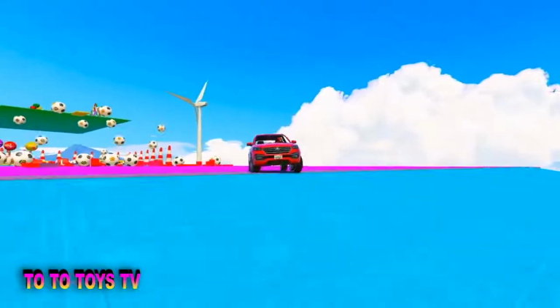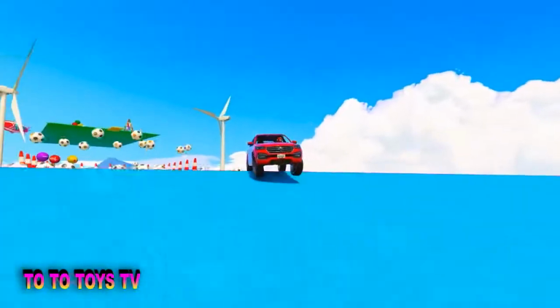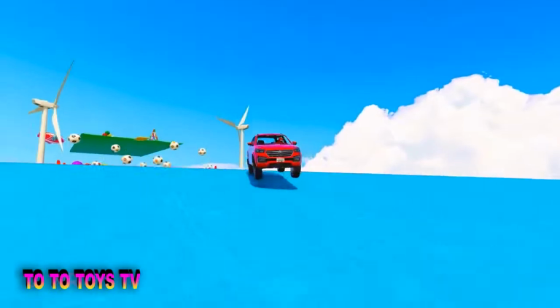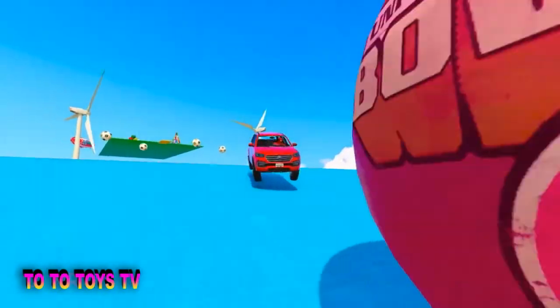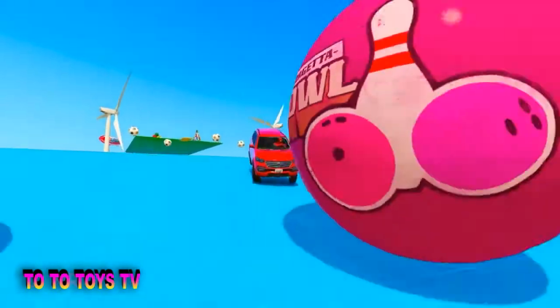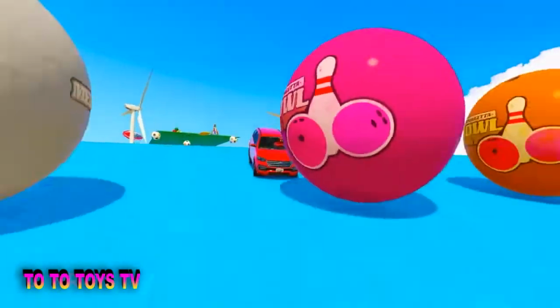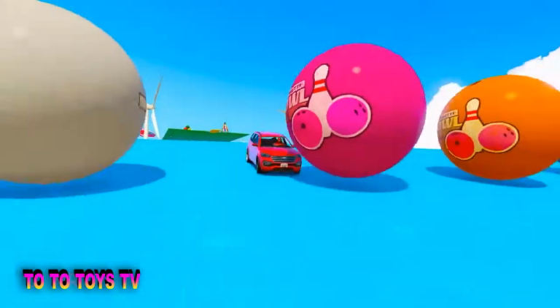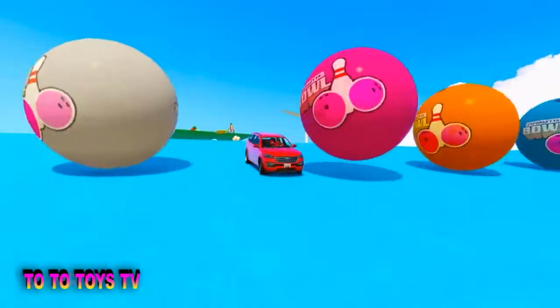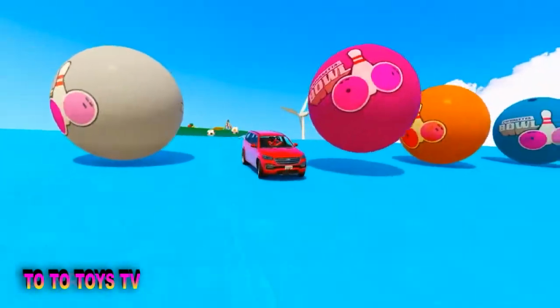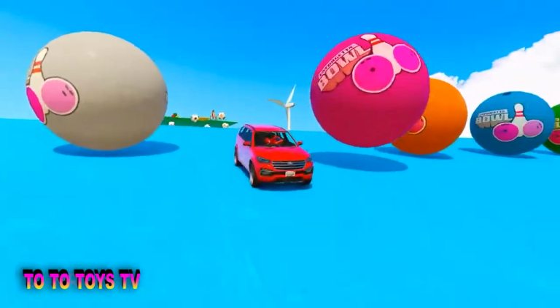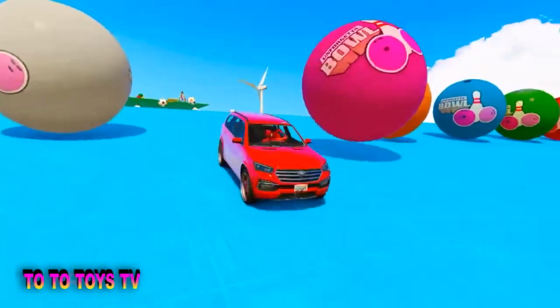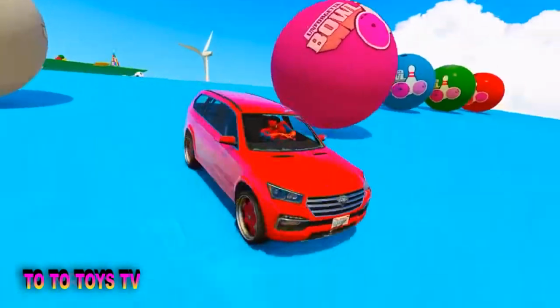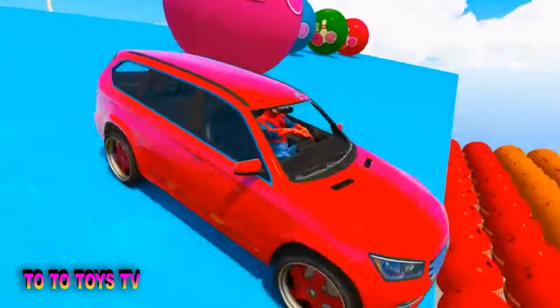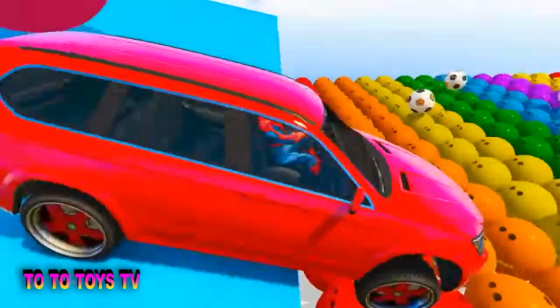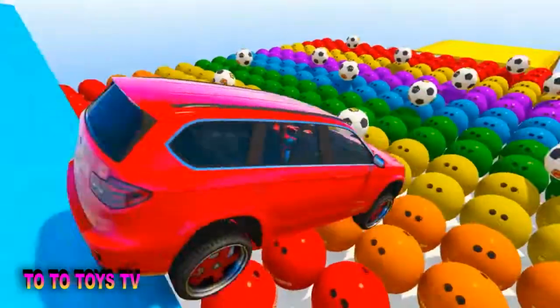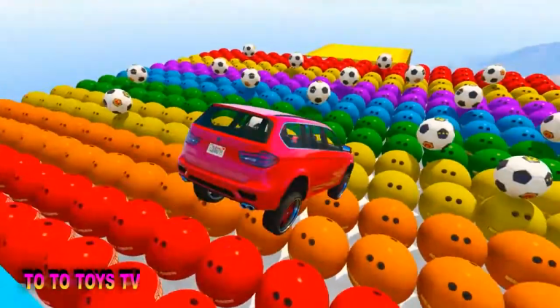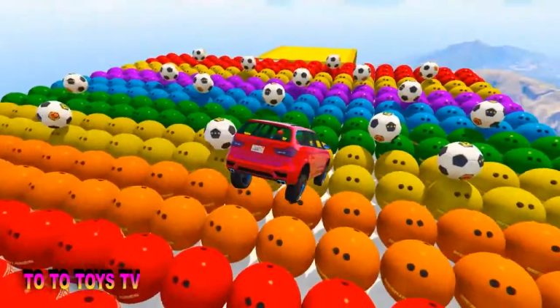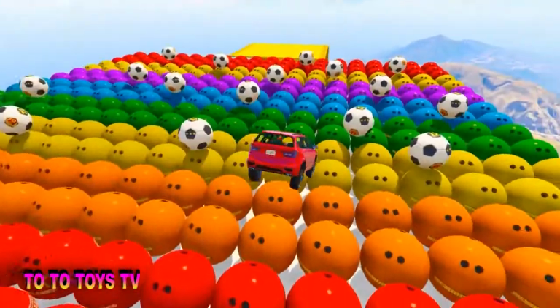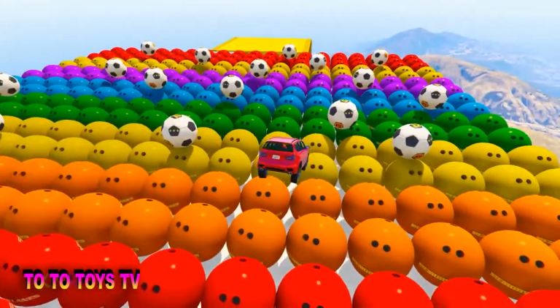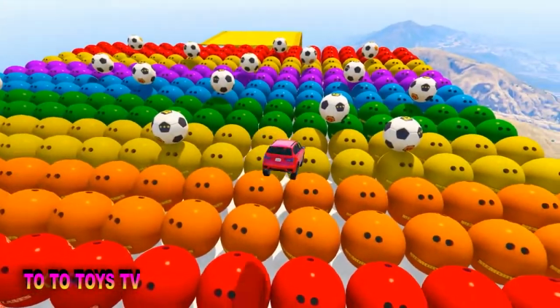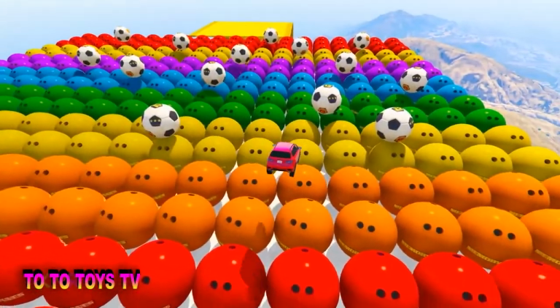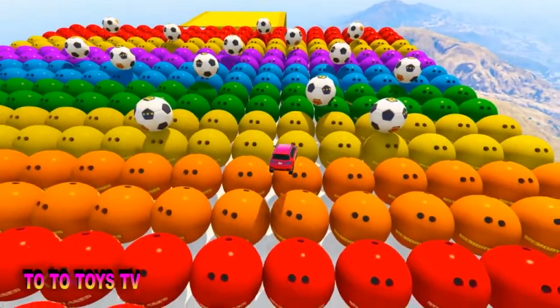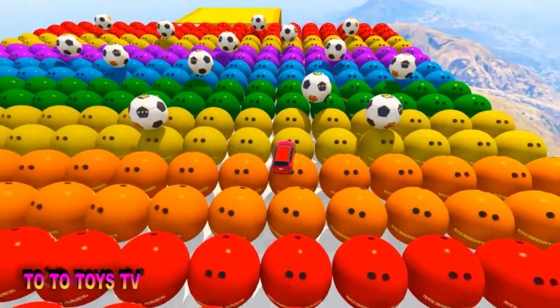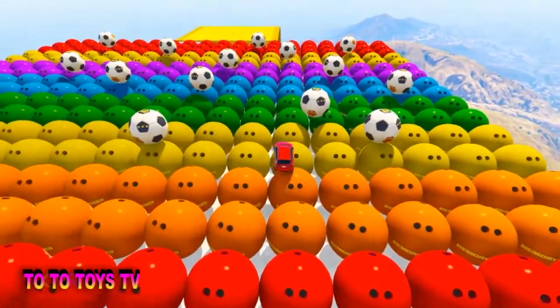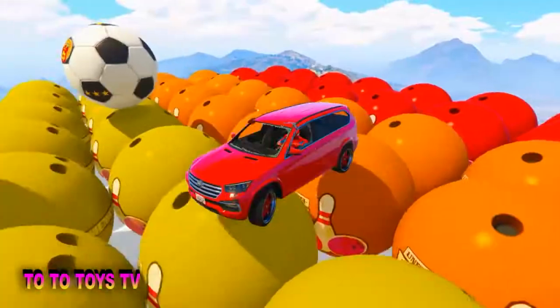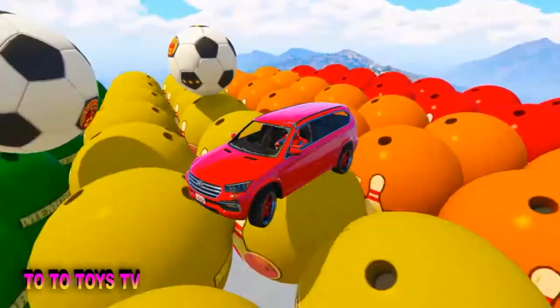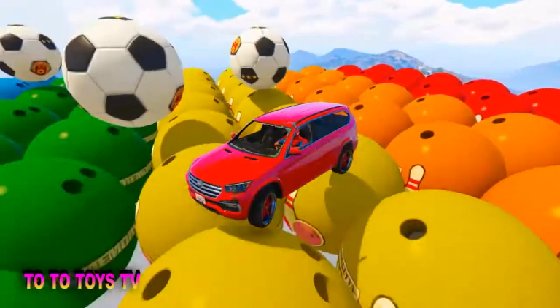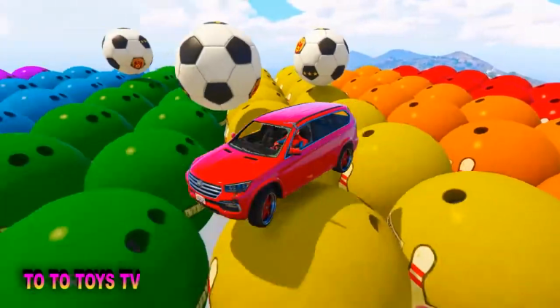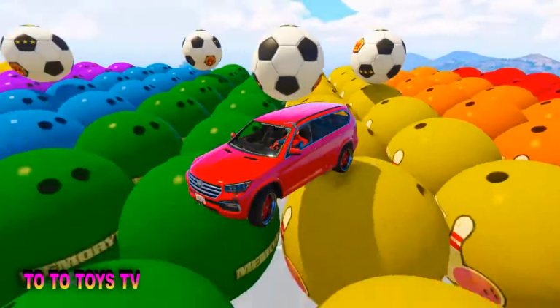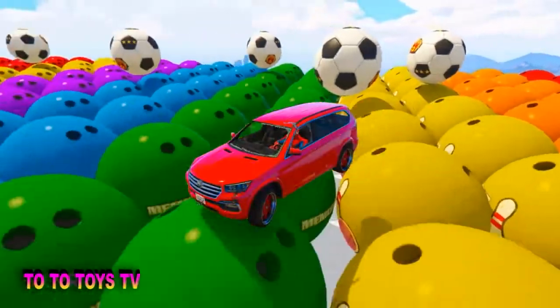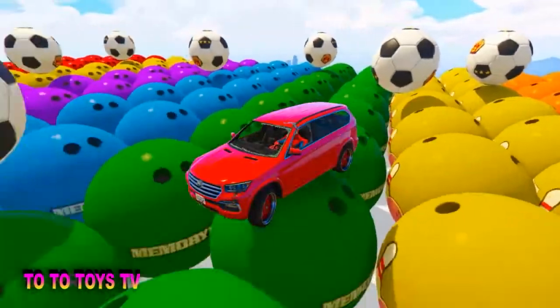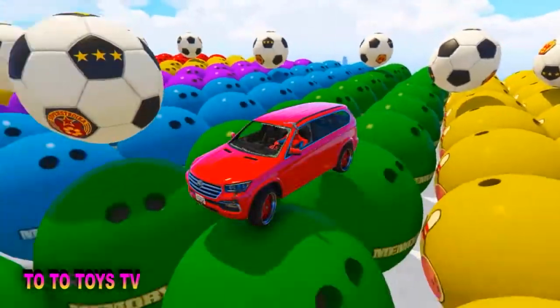A, B, C, D, E, F, G, H, I, J, K, L, M, N.